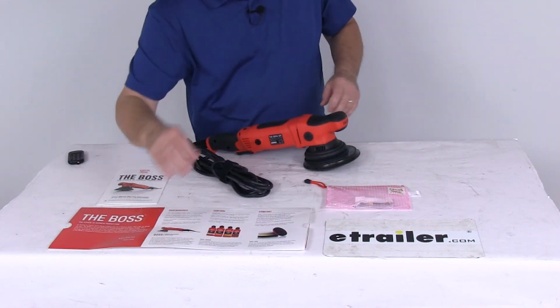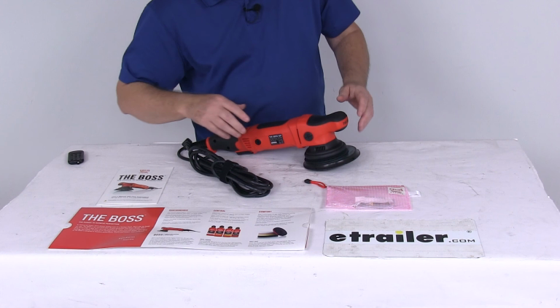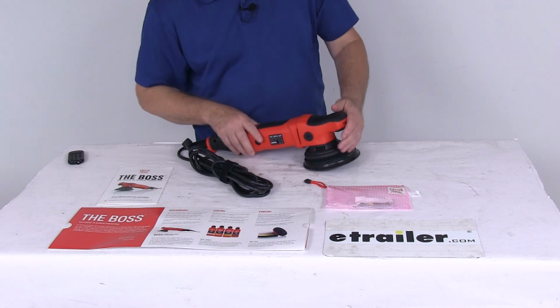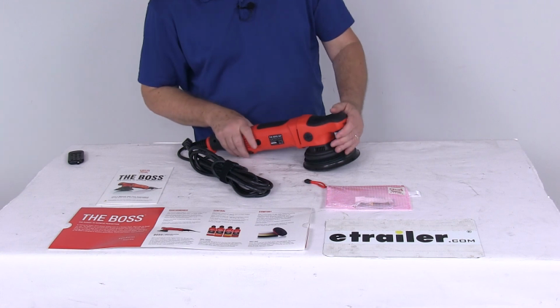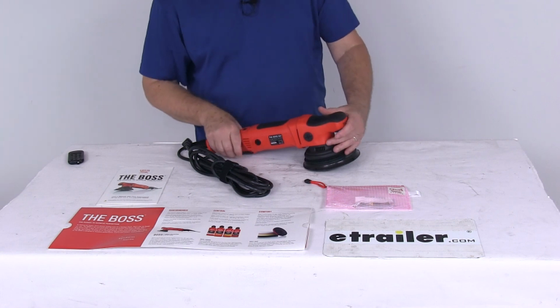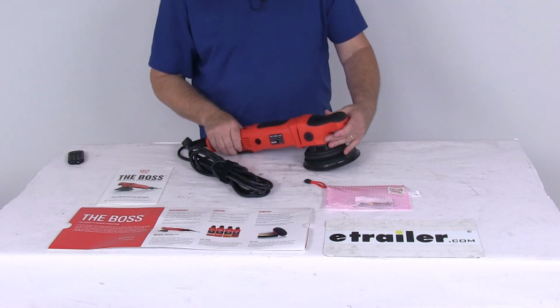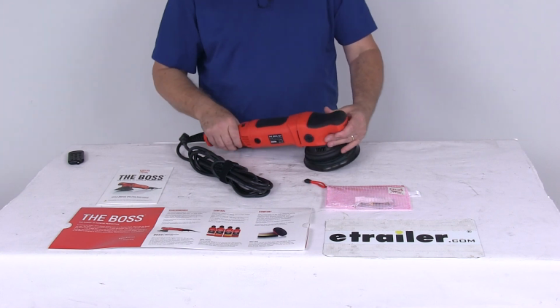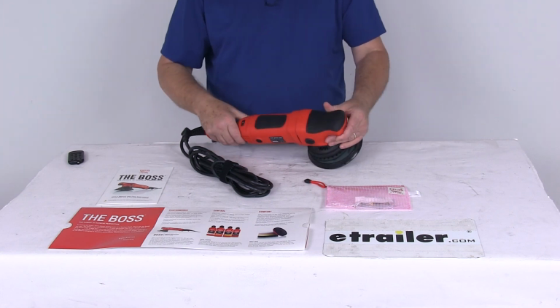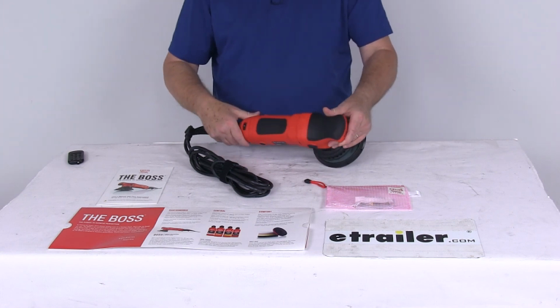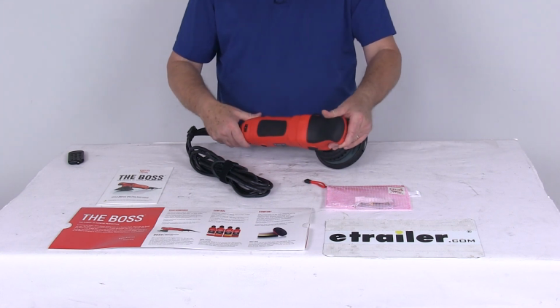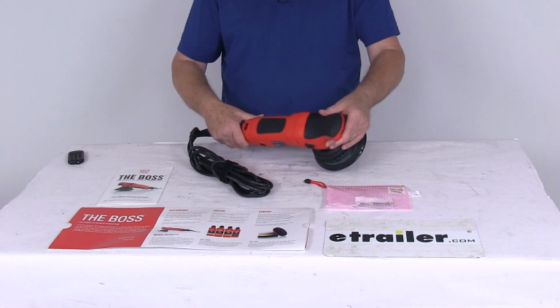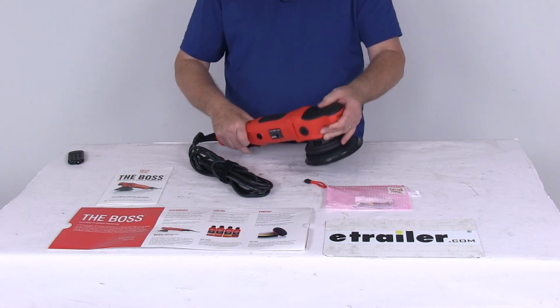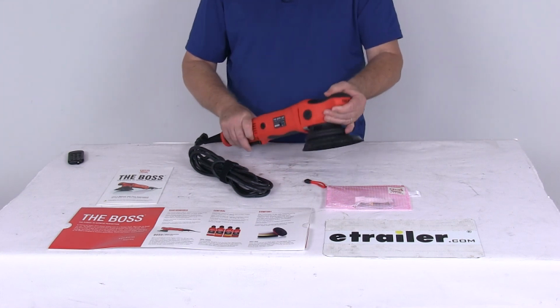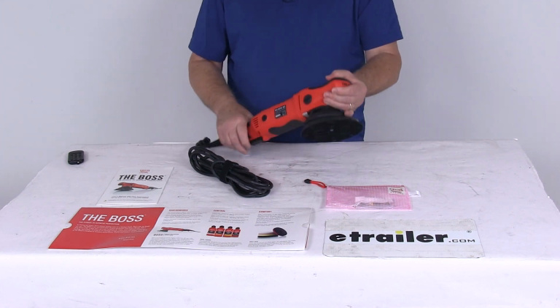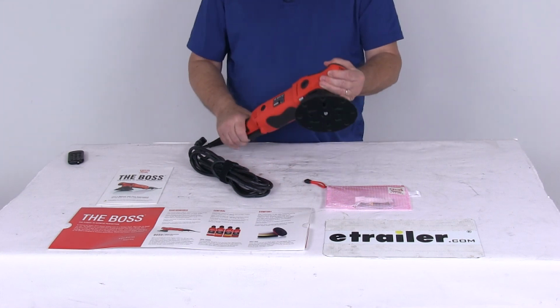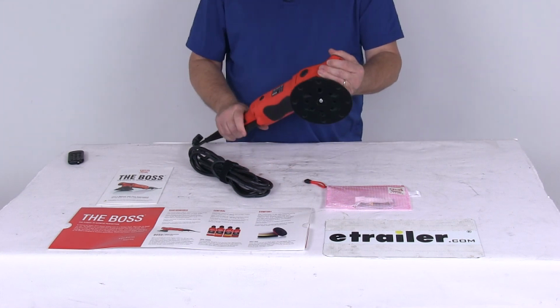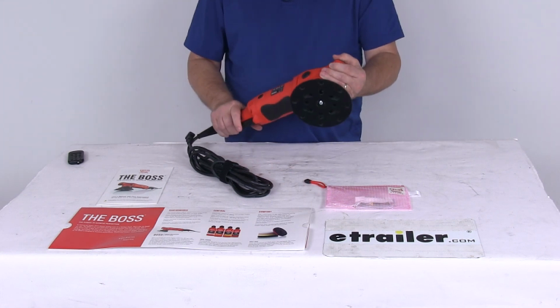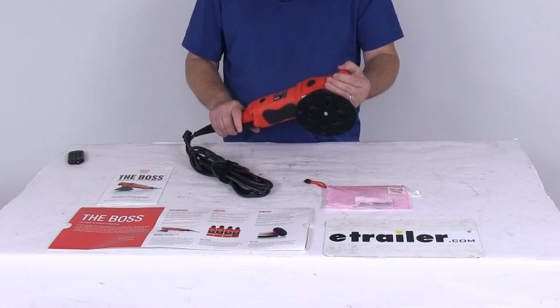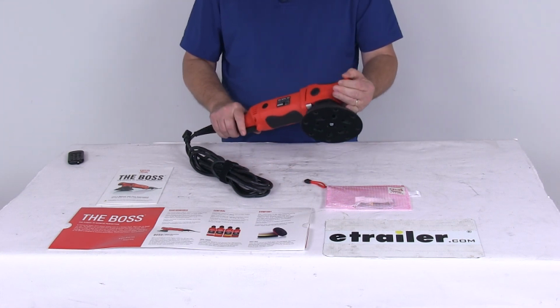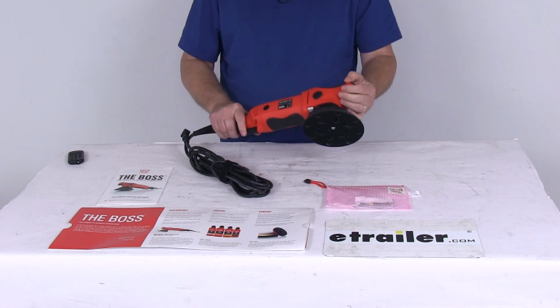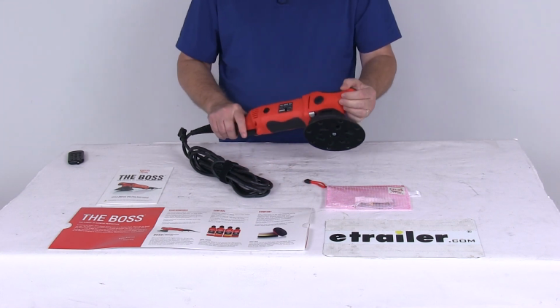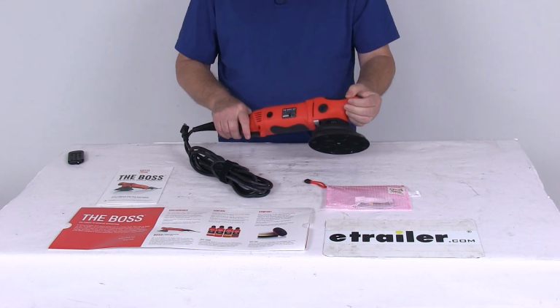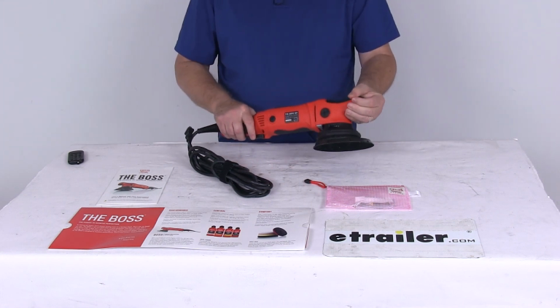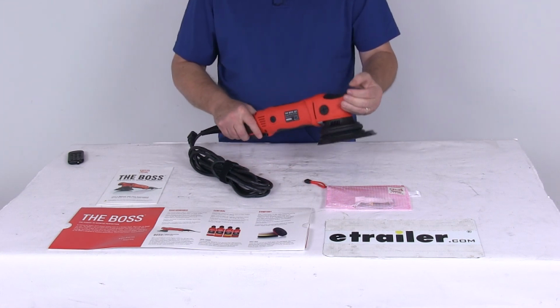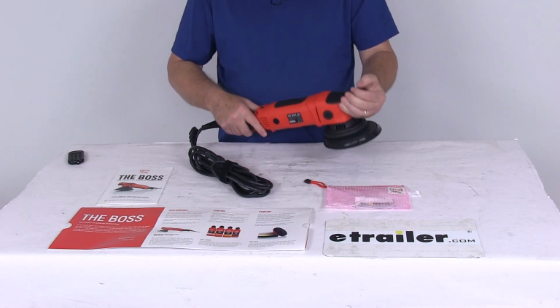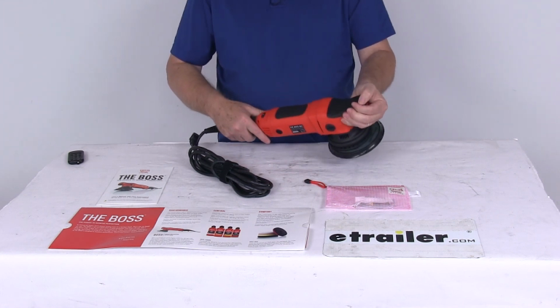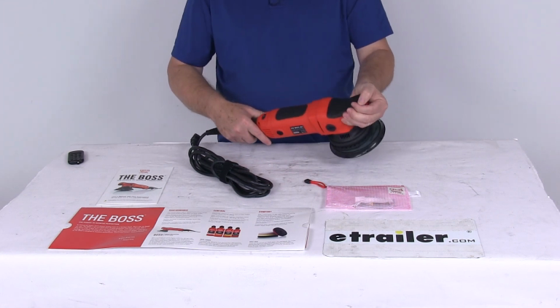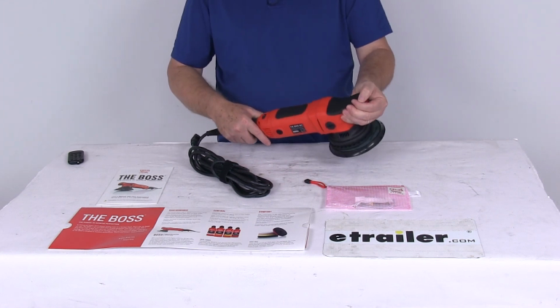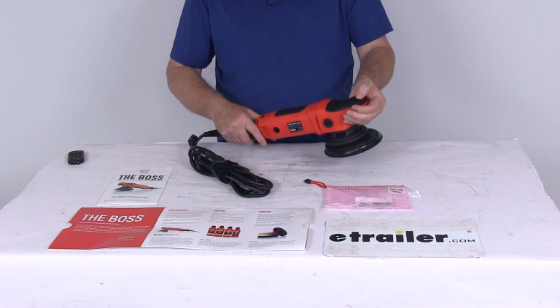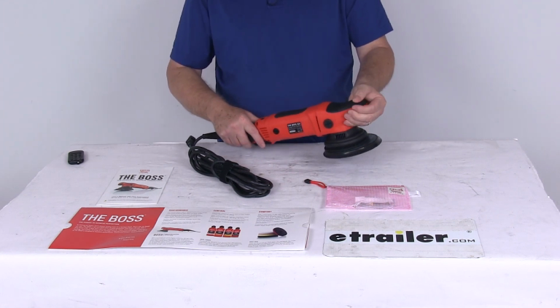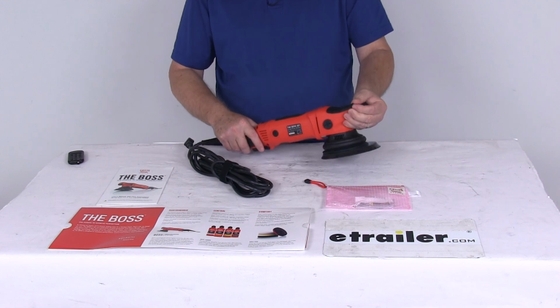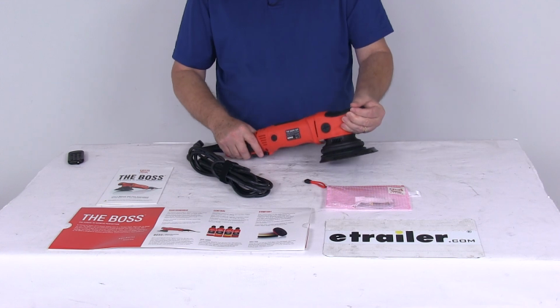That should do it for the review on the Griot's Garage Boss G21 Long Throw Random Orbital.